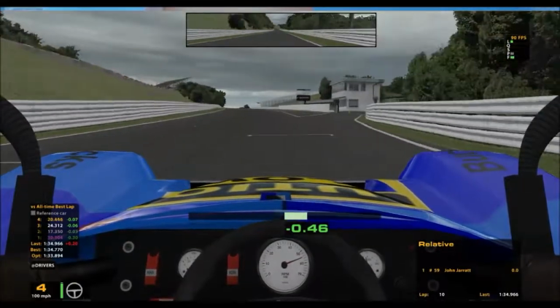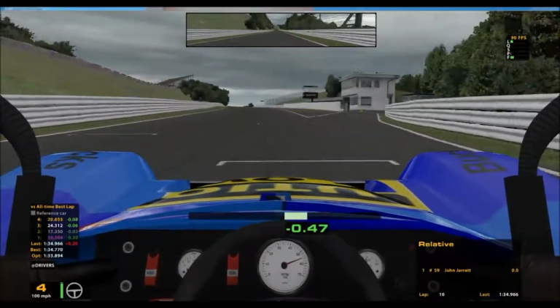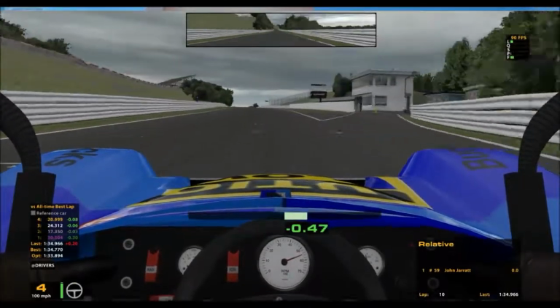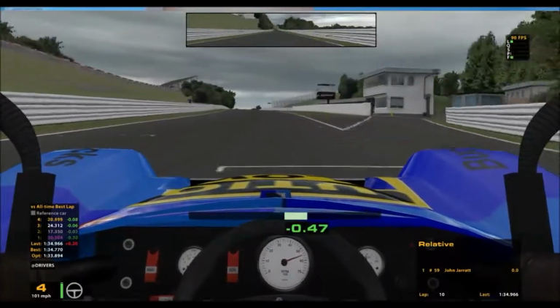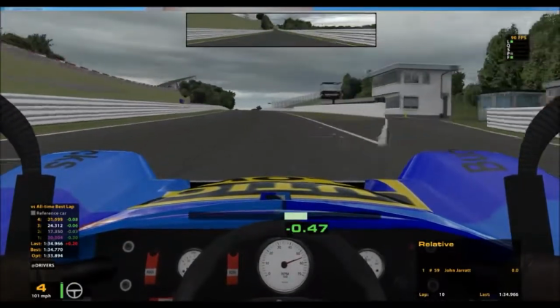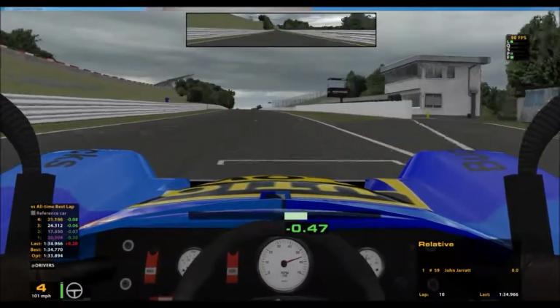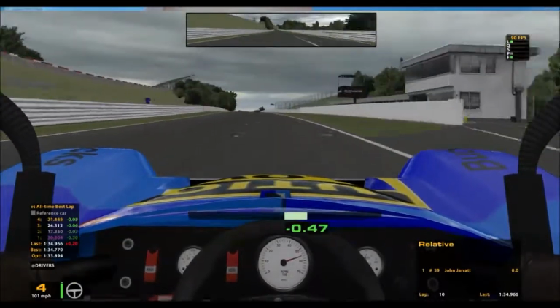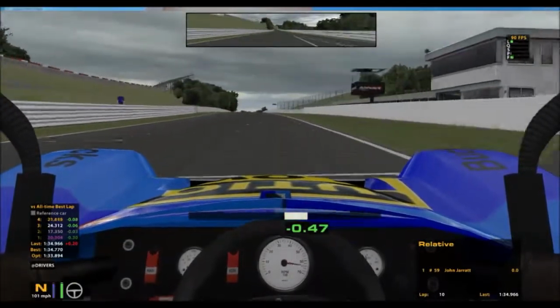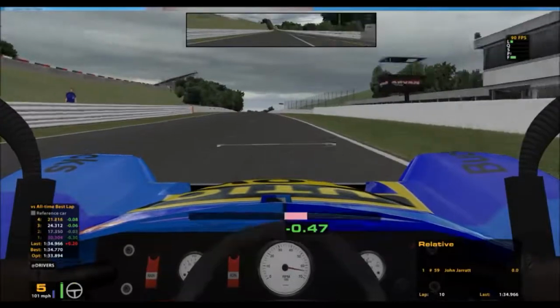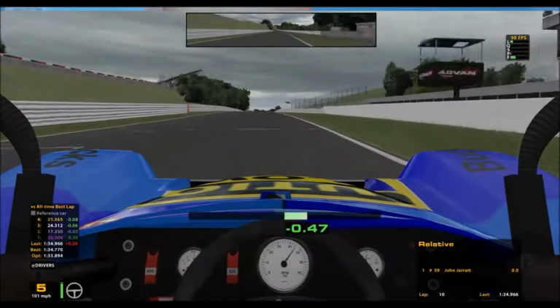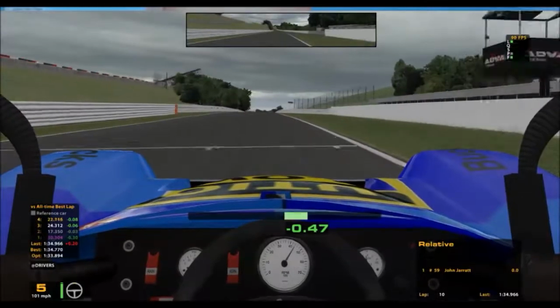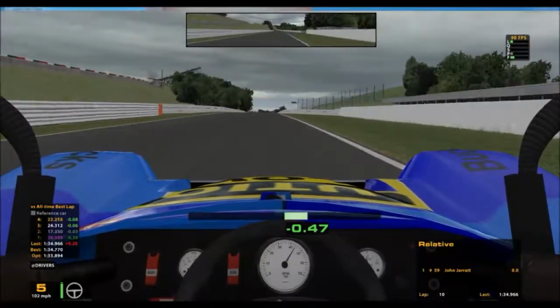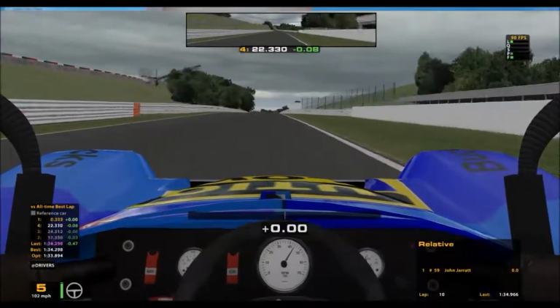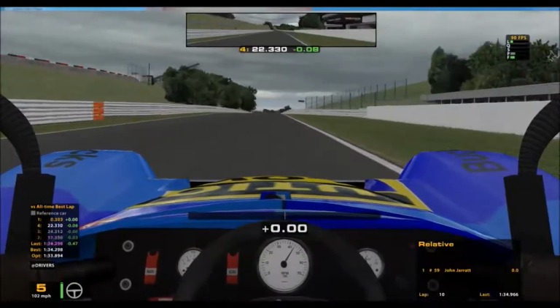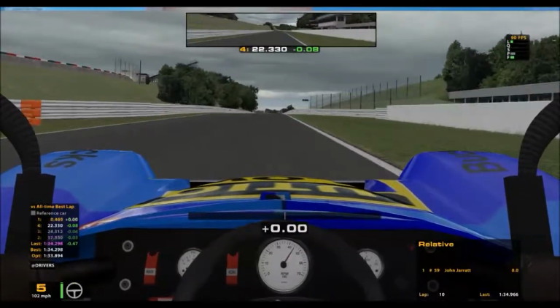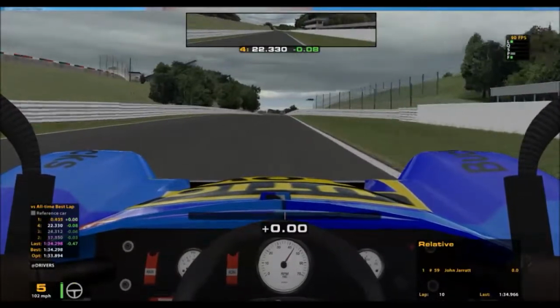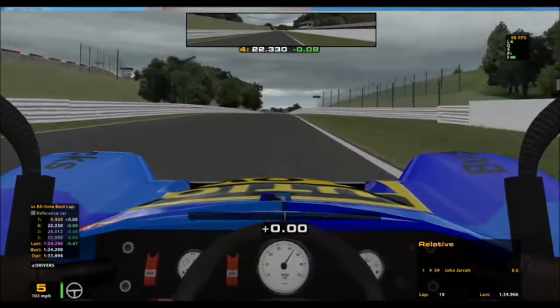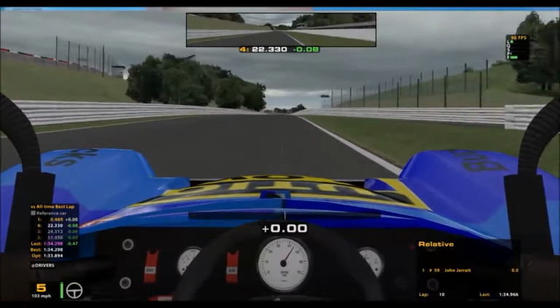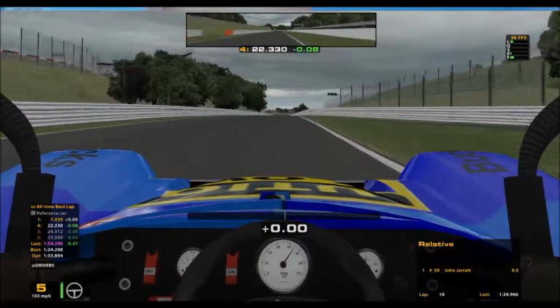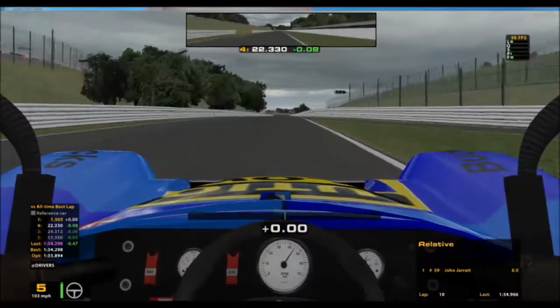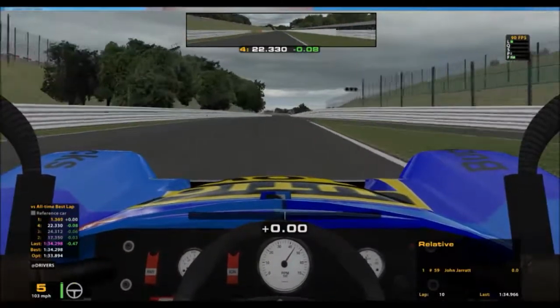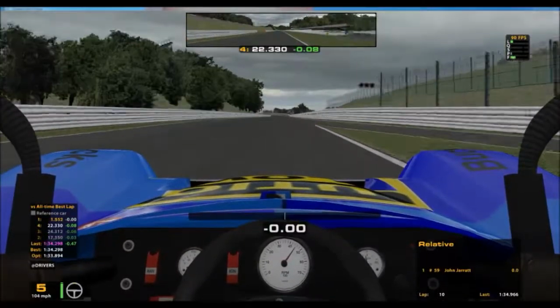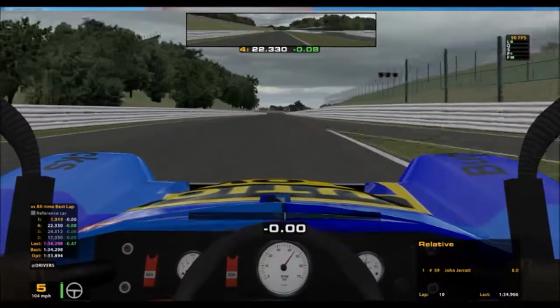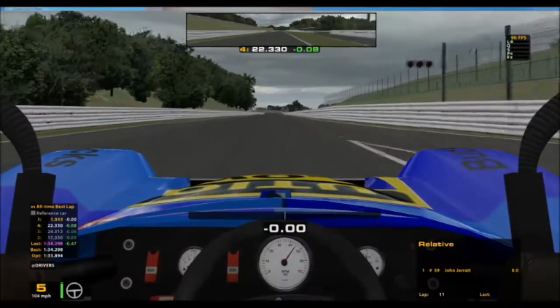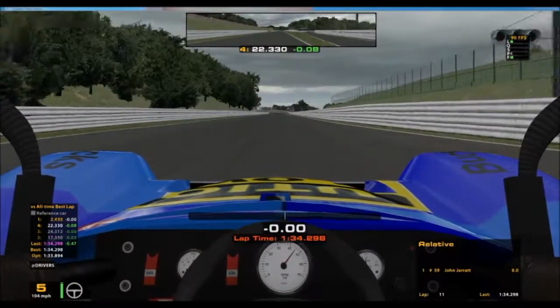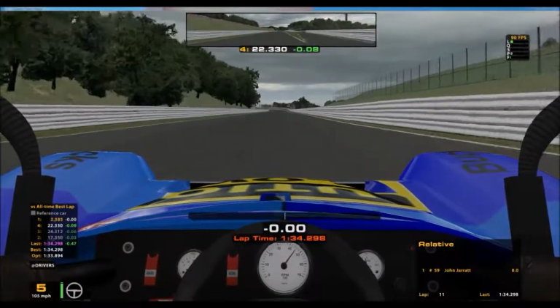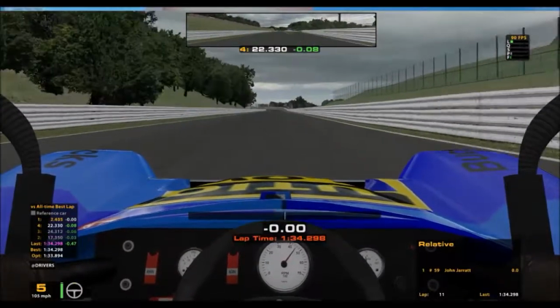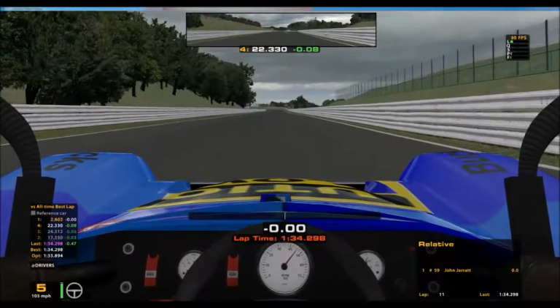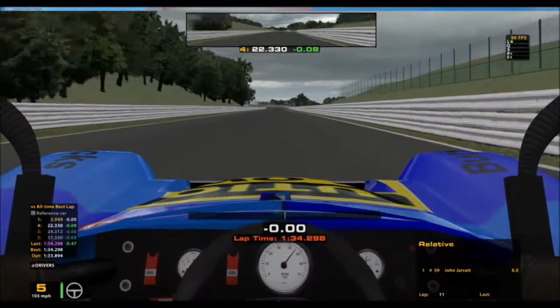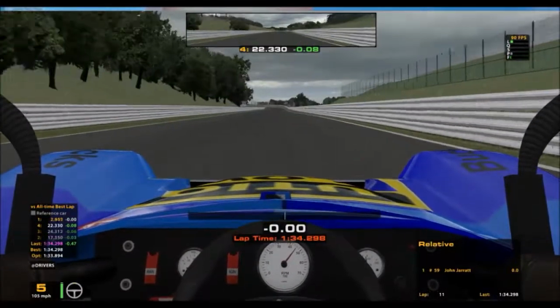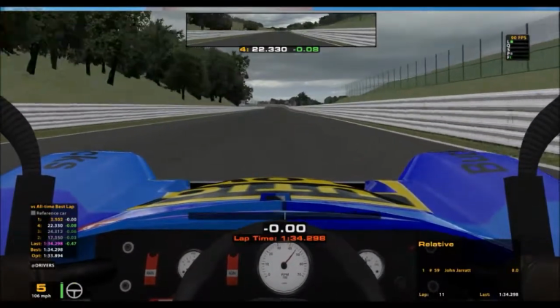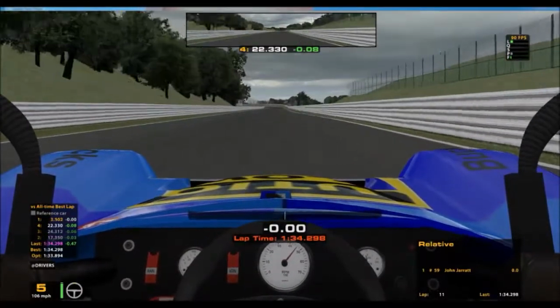Crossing the line this time in a 1 minute 34.298.